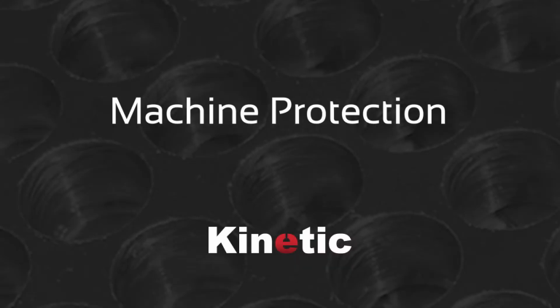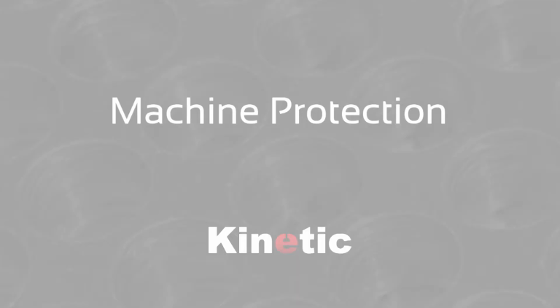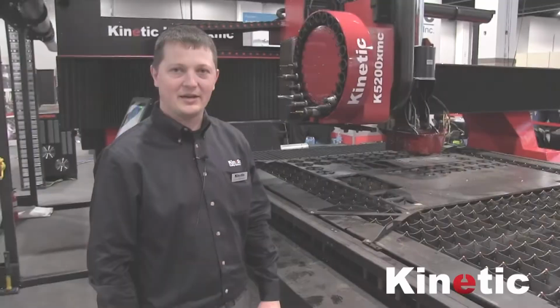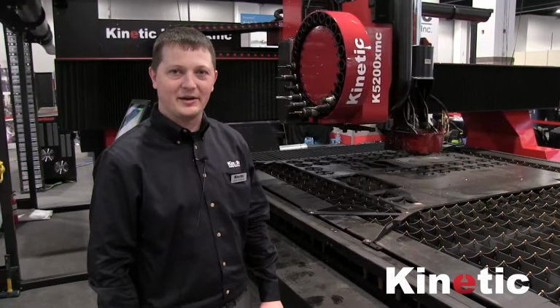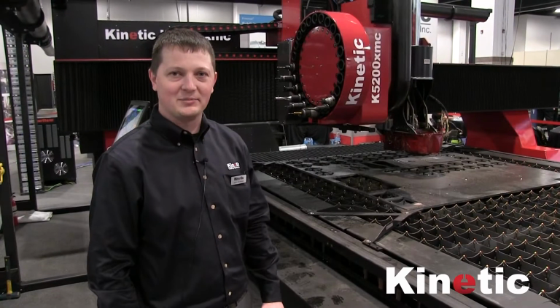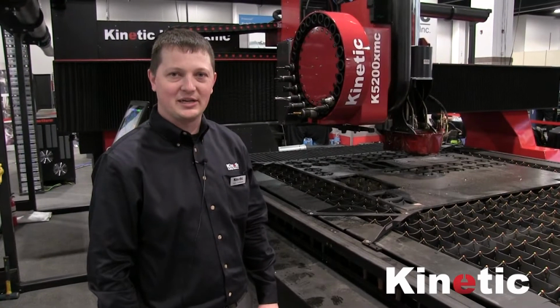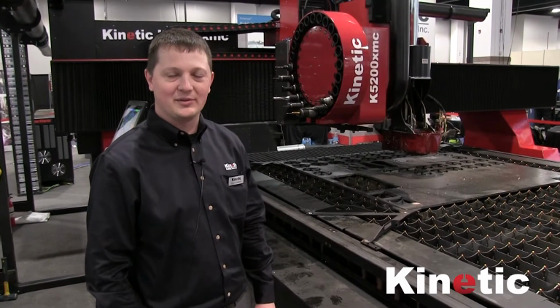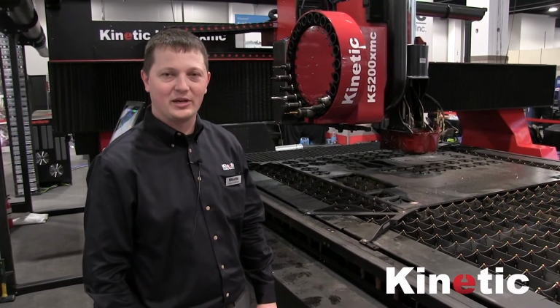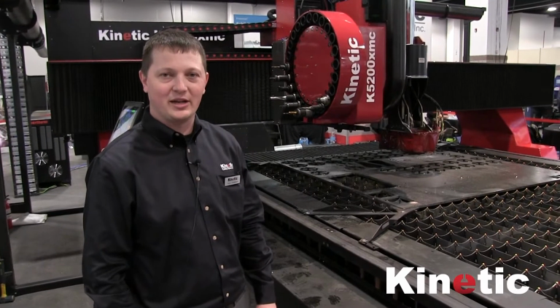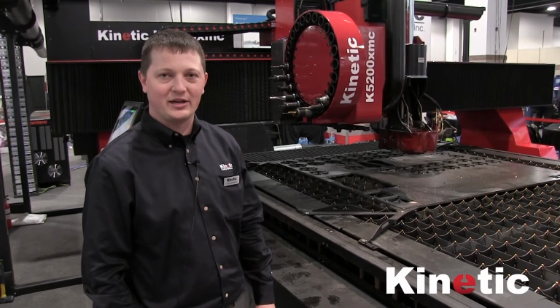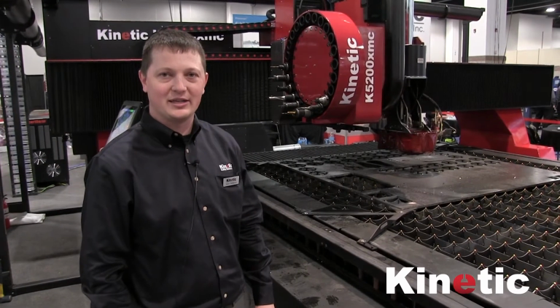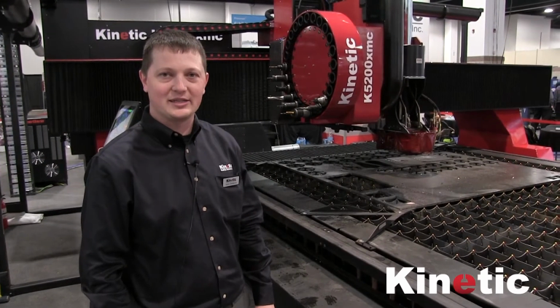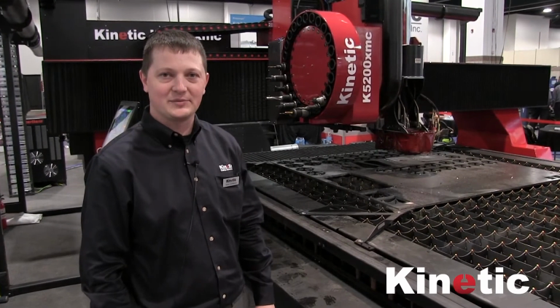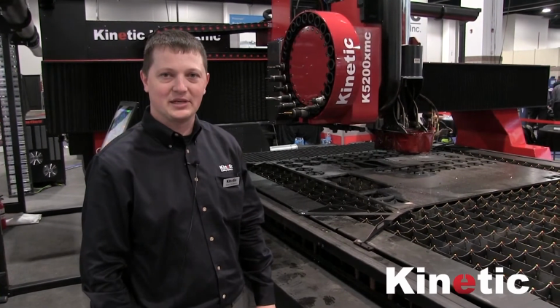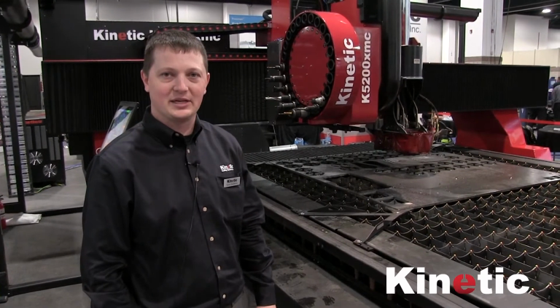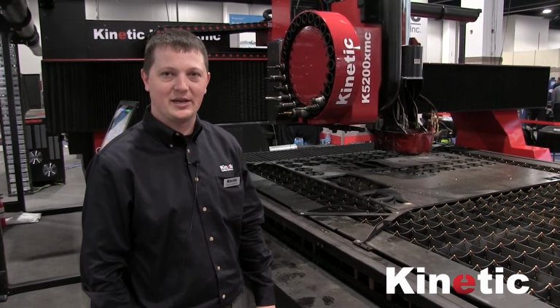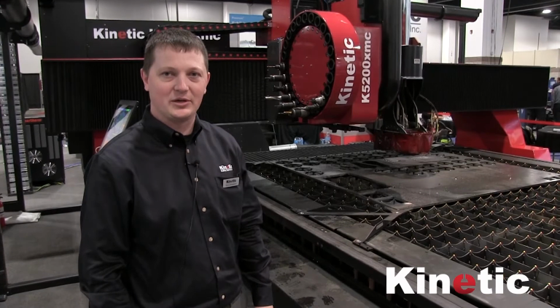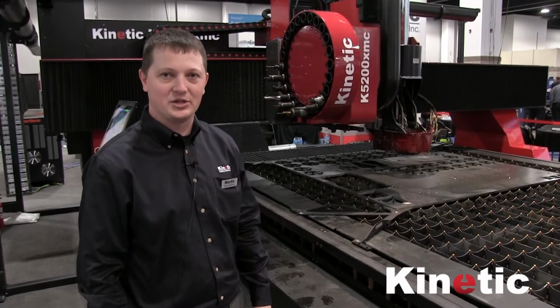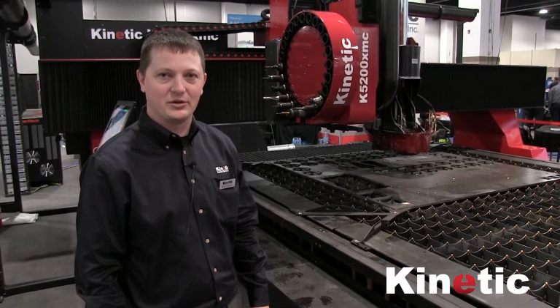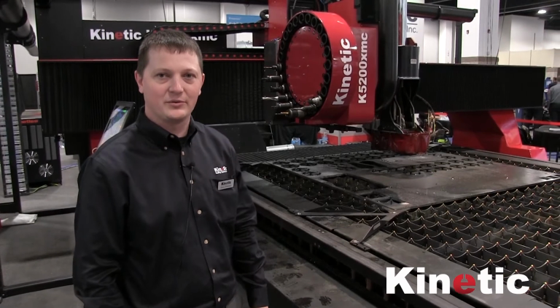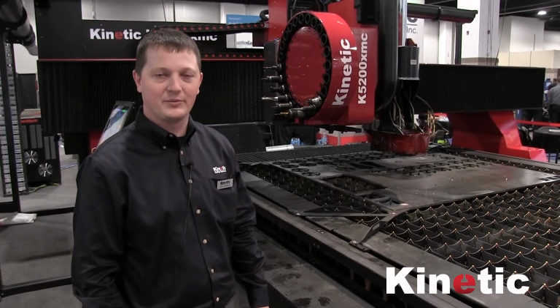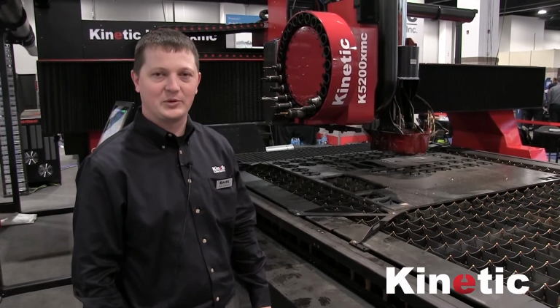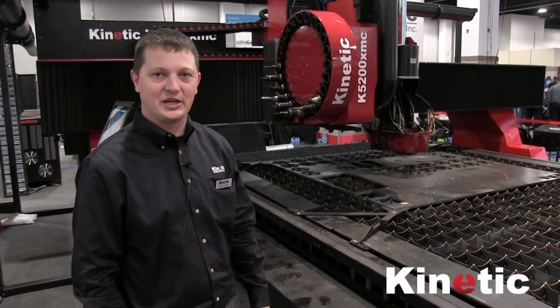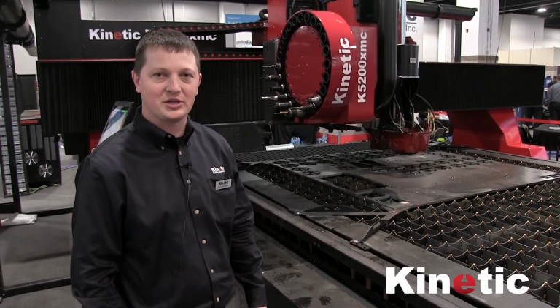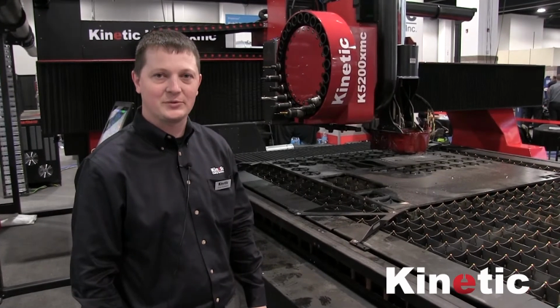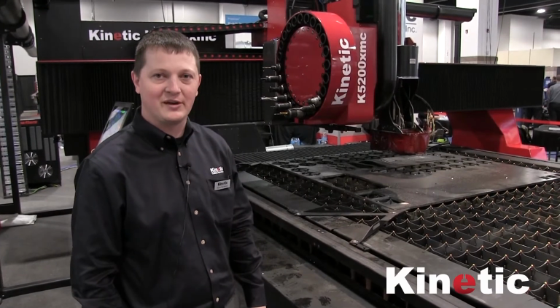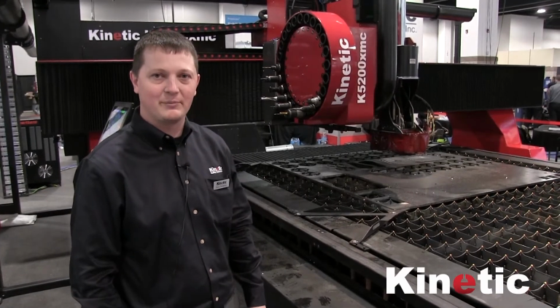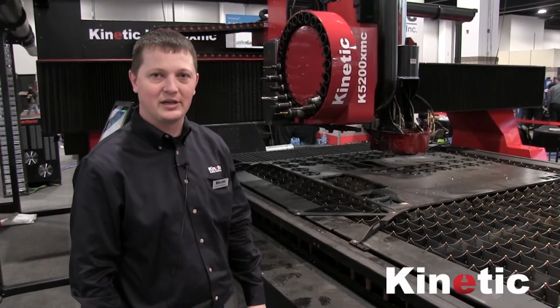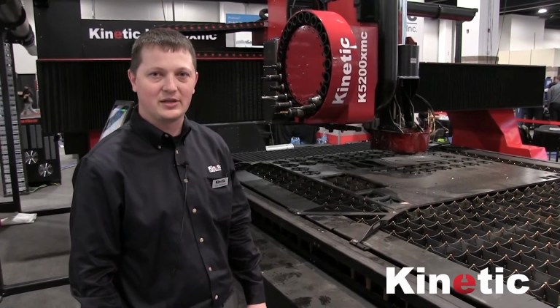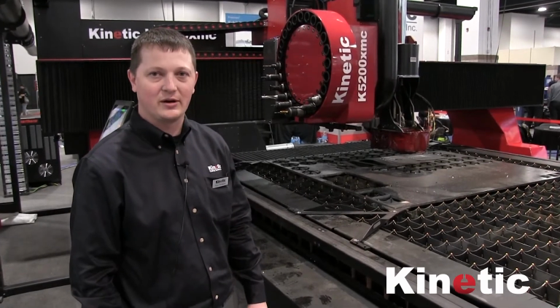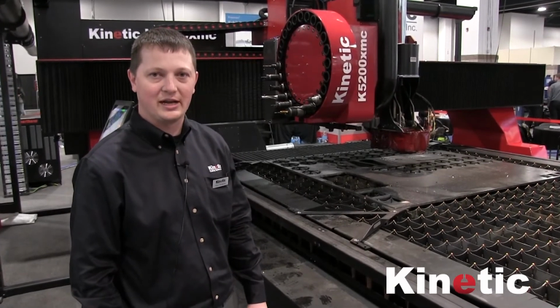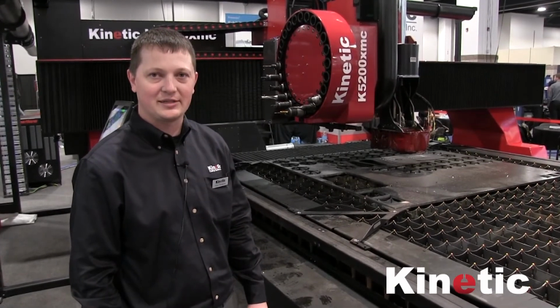Hi, I'm Tyson with Kinetic Cutting Systems and today I'm going to show you the protections we have in place on our axes.